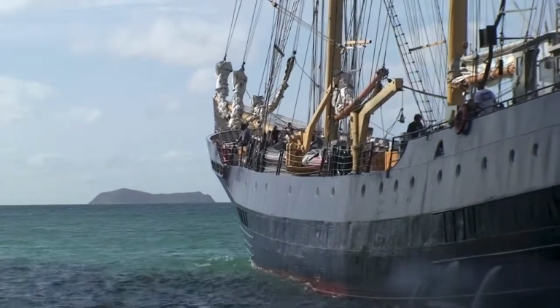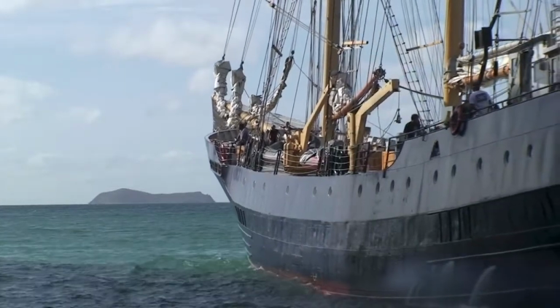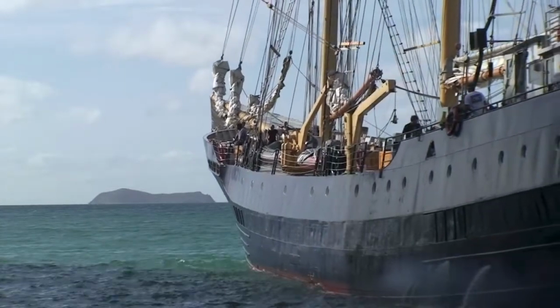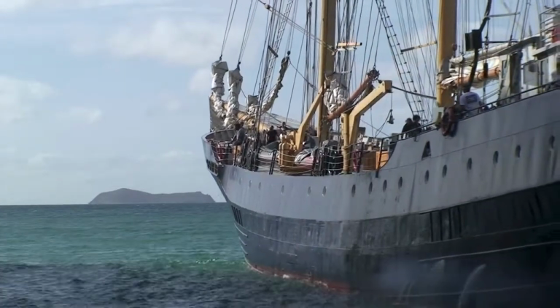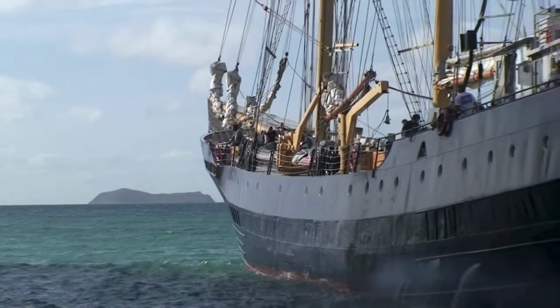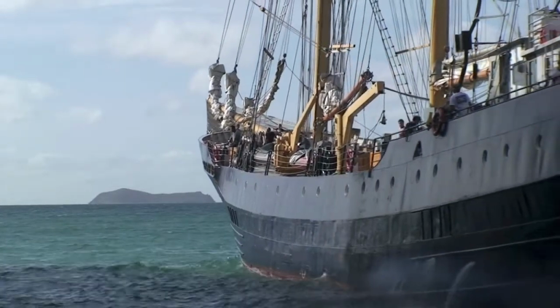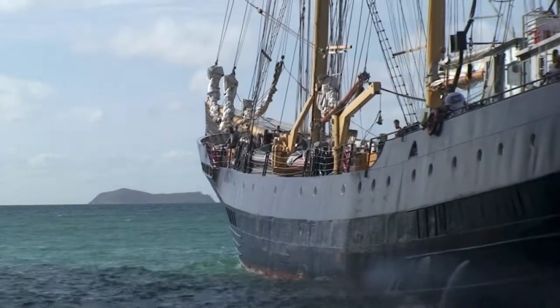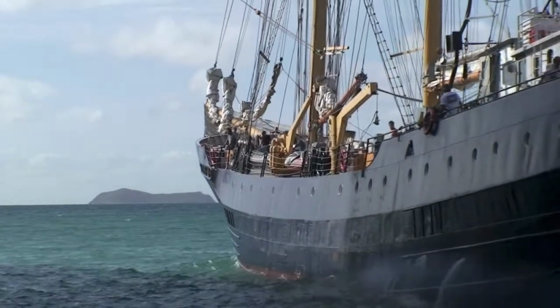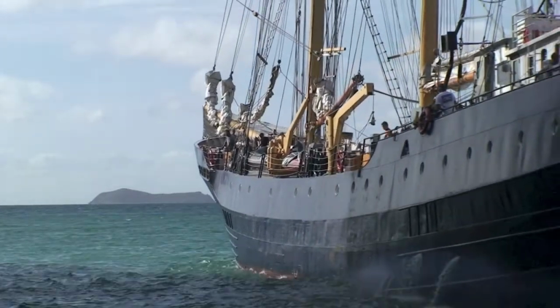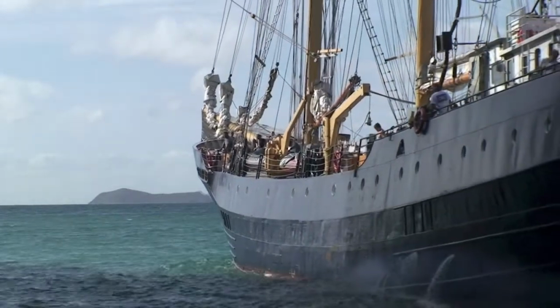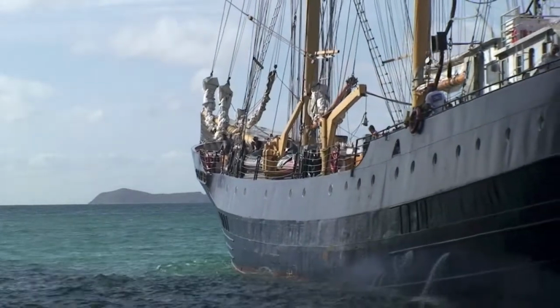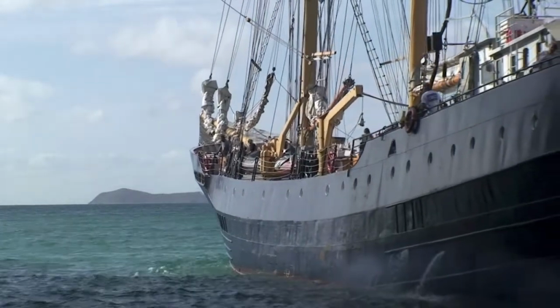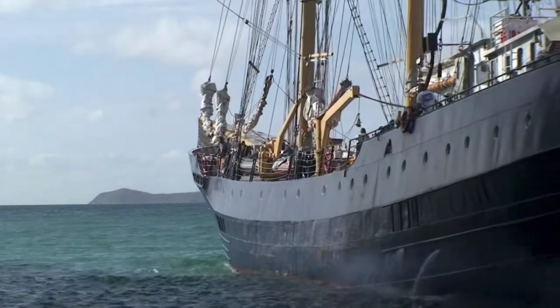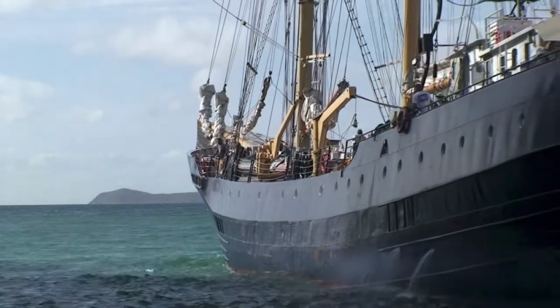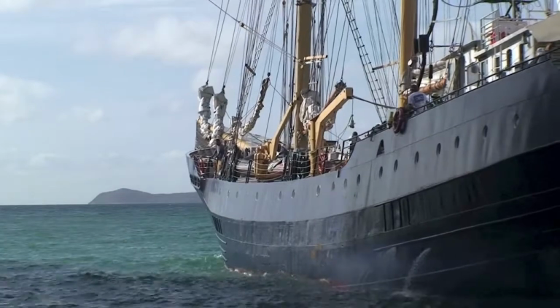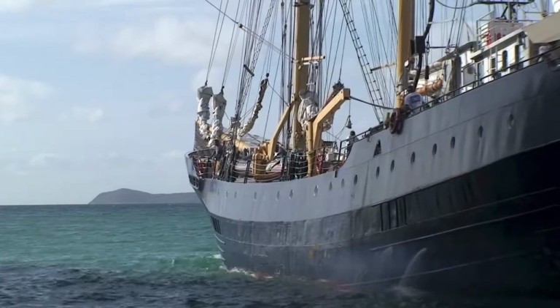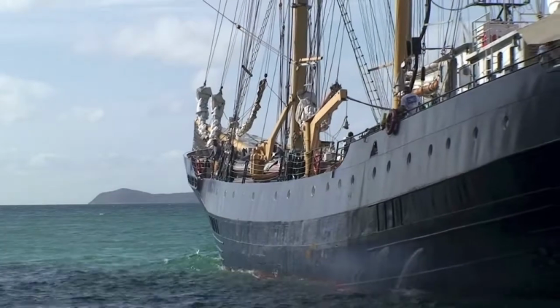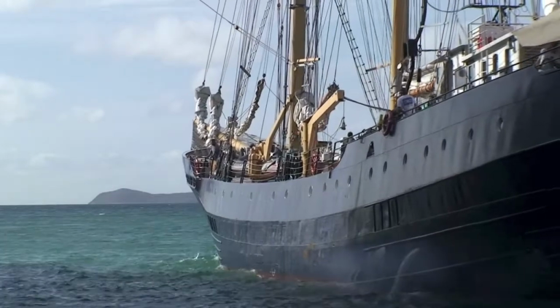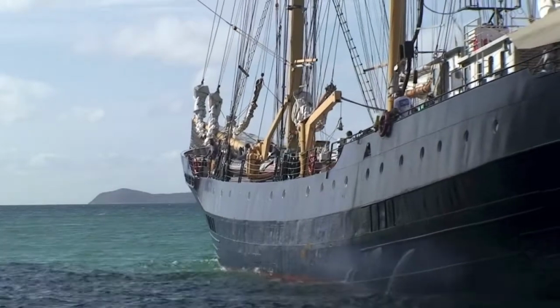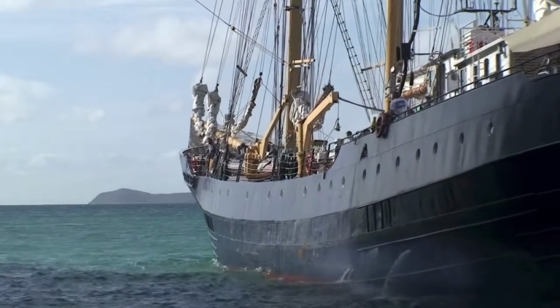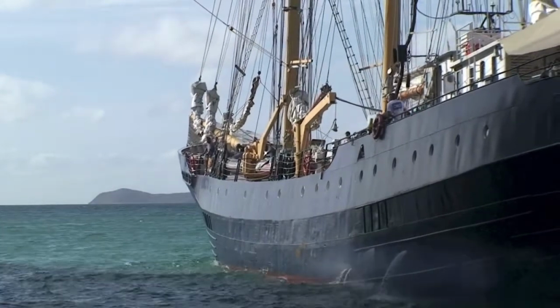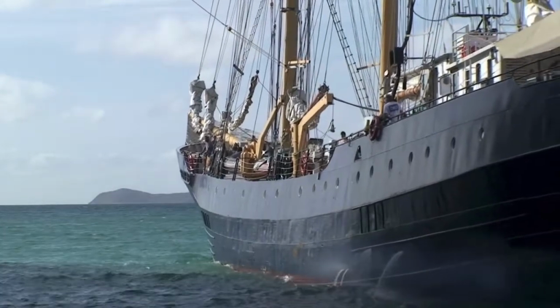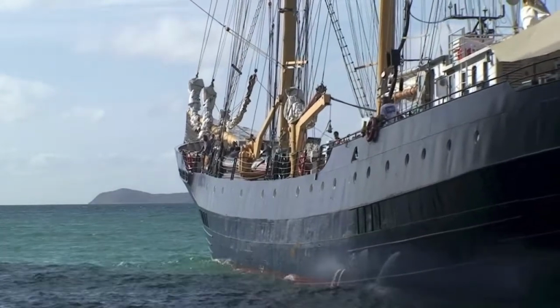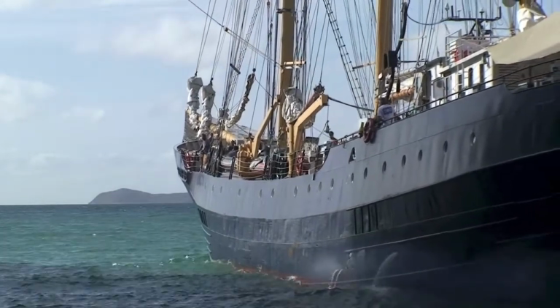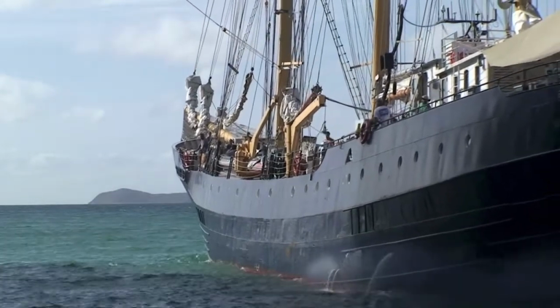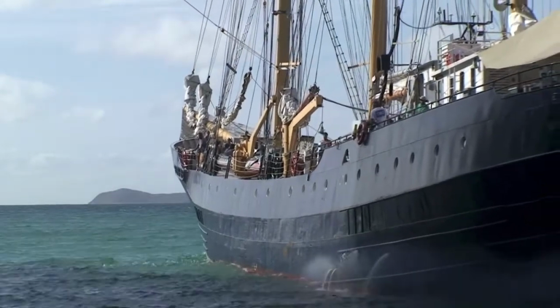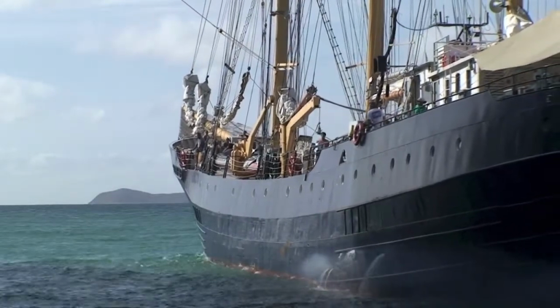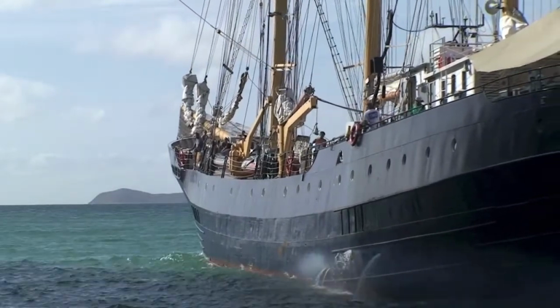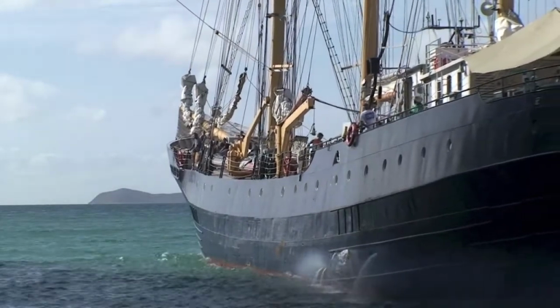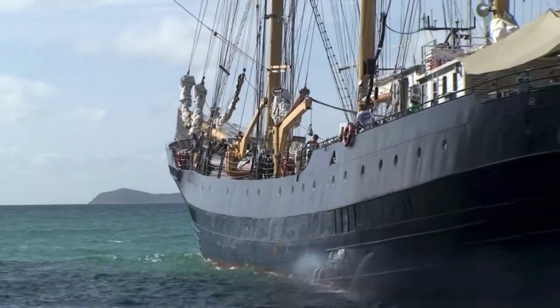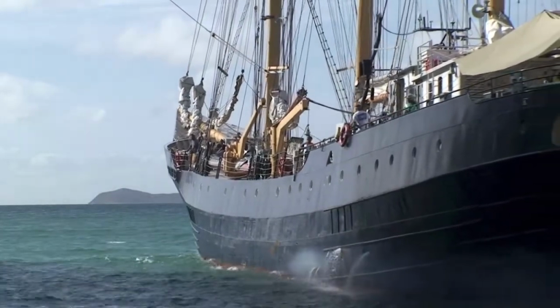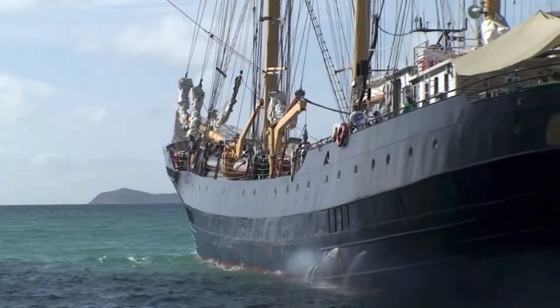Many ships met their fate in these tropical waters, making this location ideal for future underwater archaeologists.